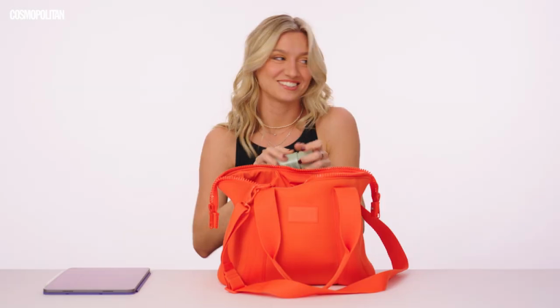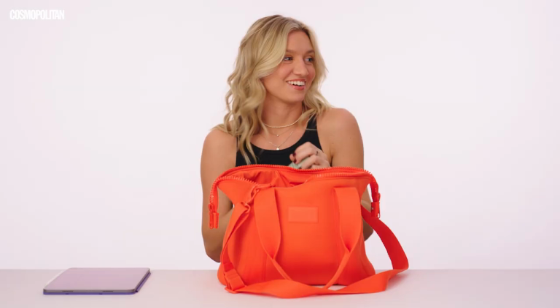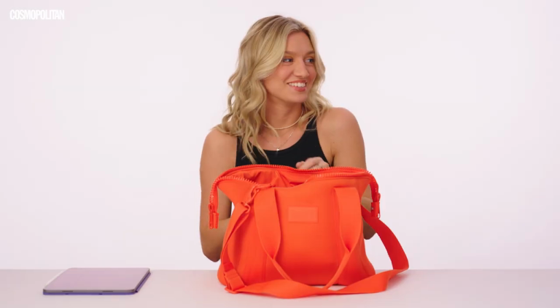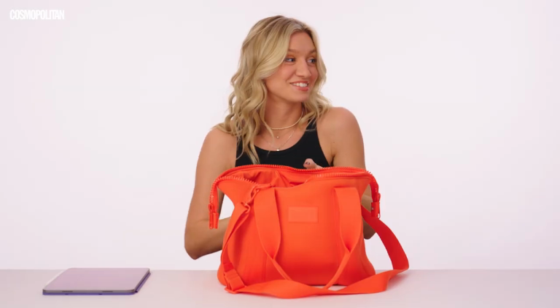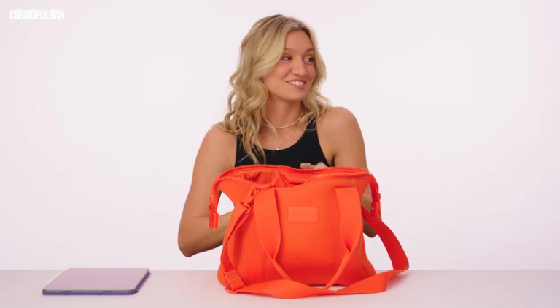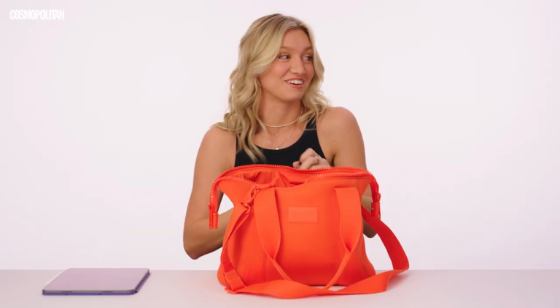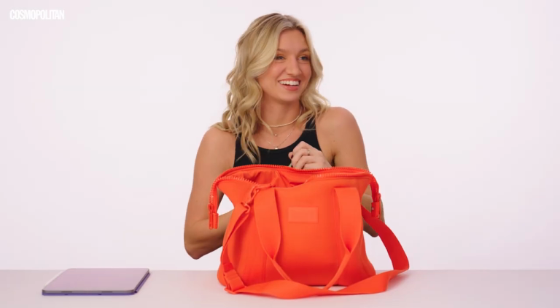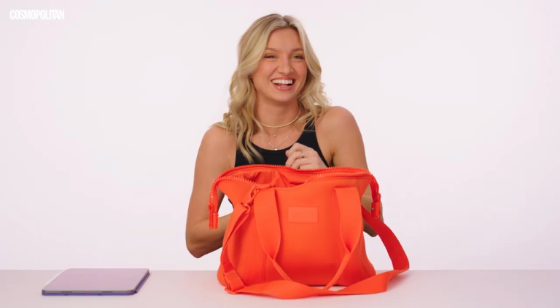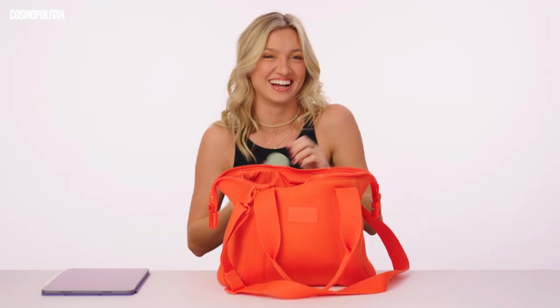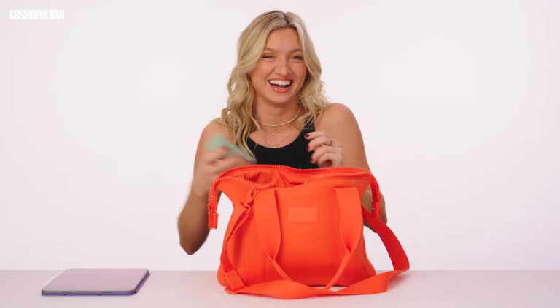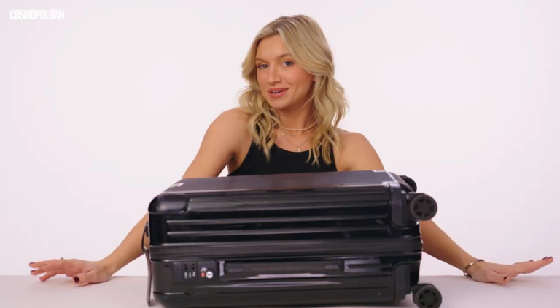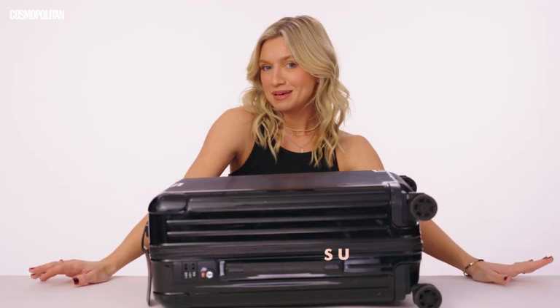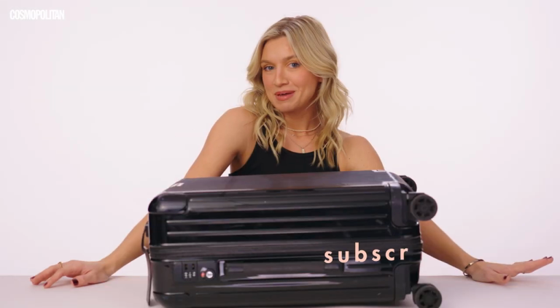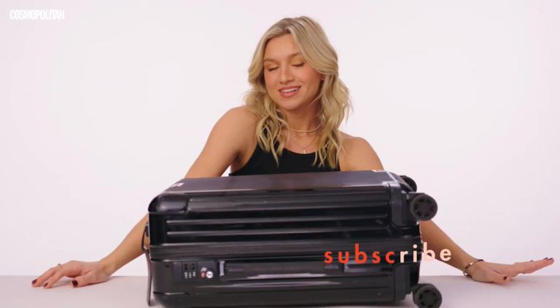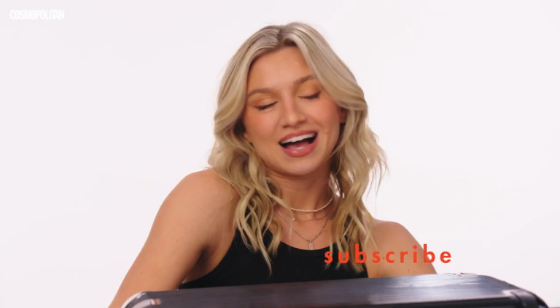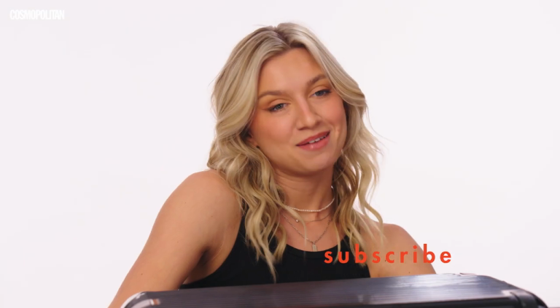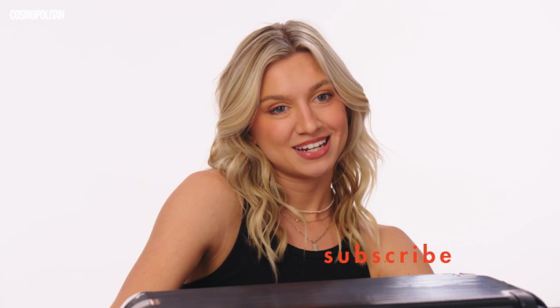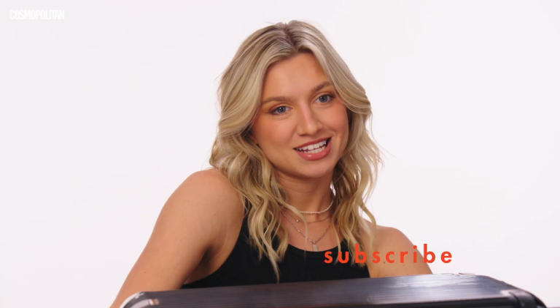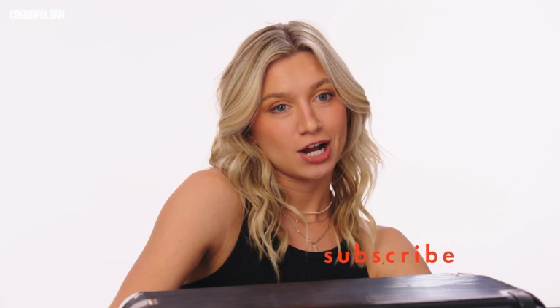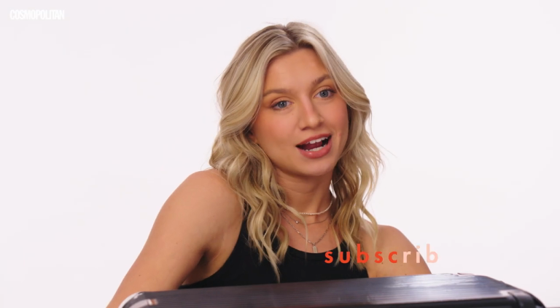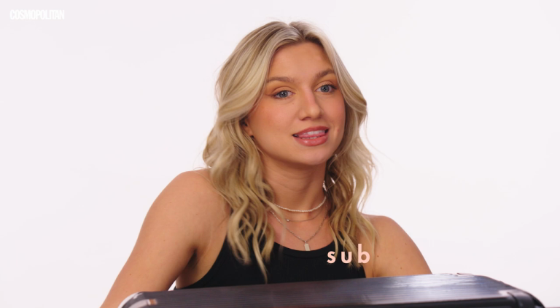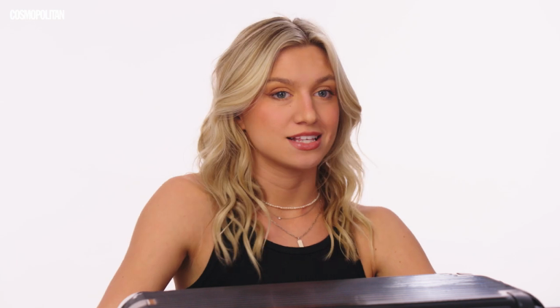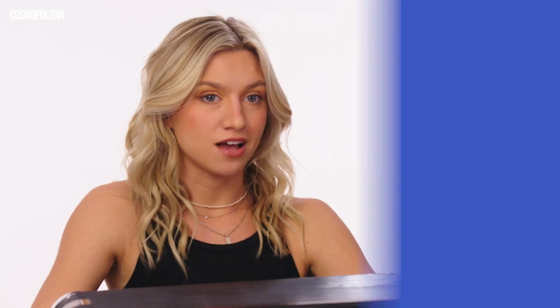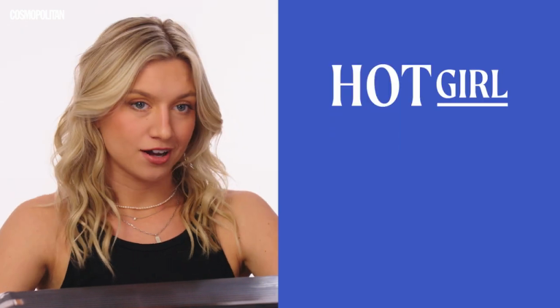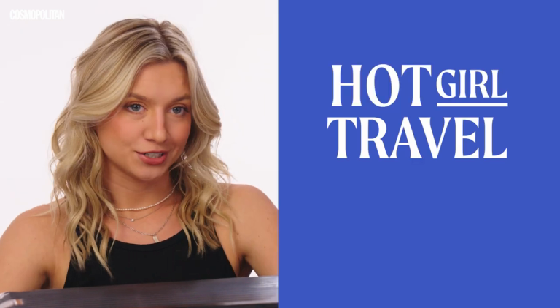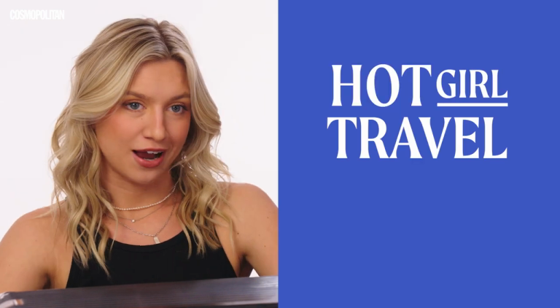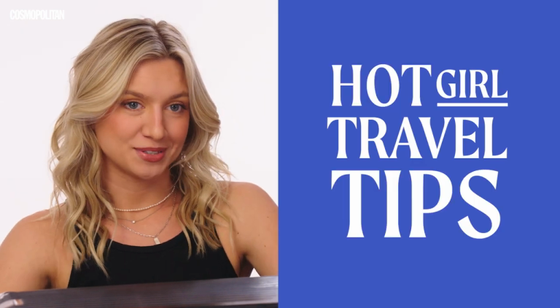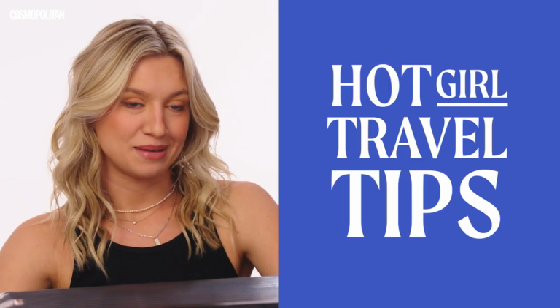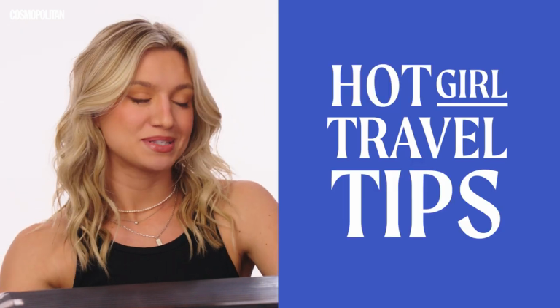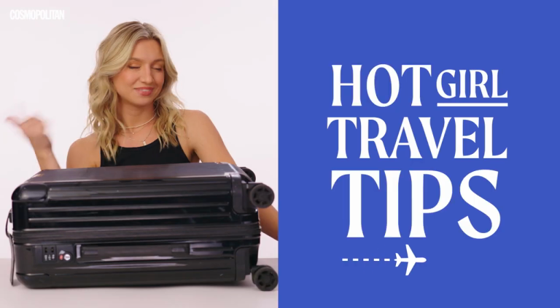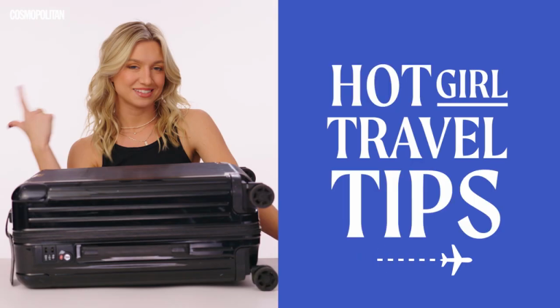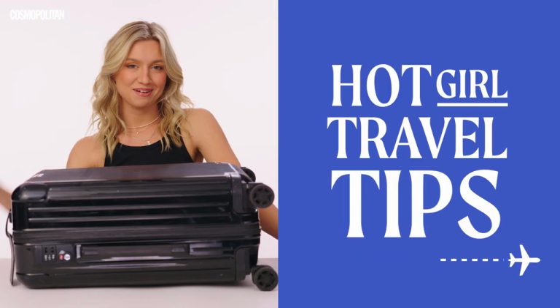Sorry, these are so weird. What's up, y'all? I'm Anna Sittar, and this is Hot Girl Travel Tips. Let's go!